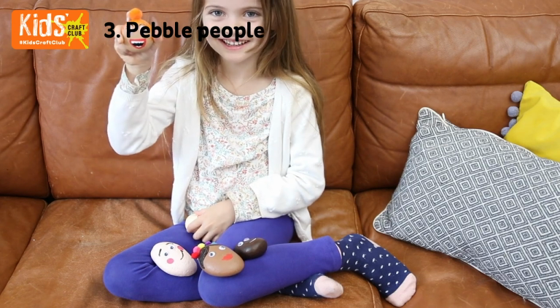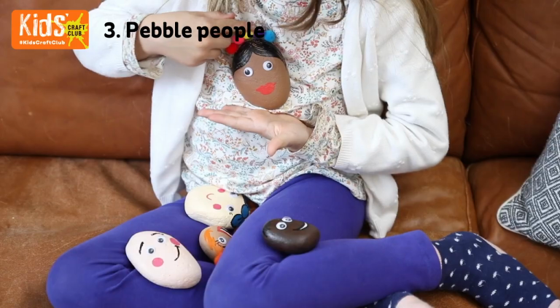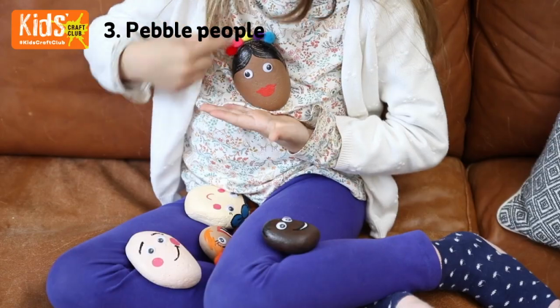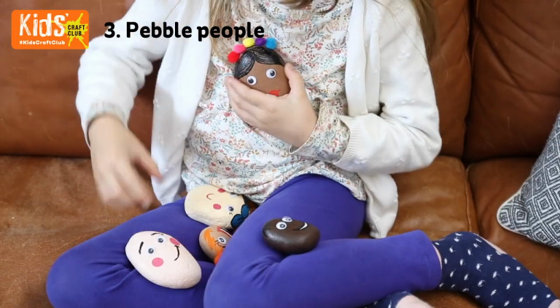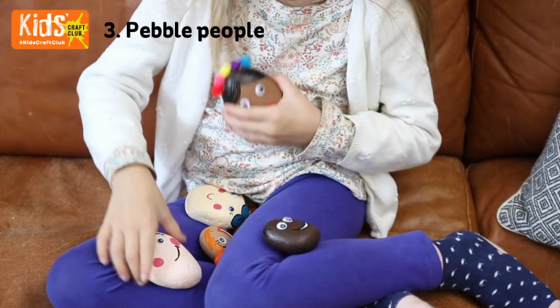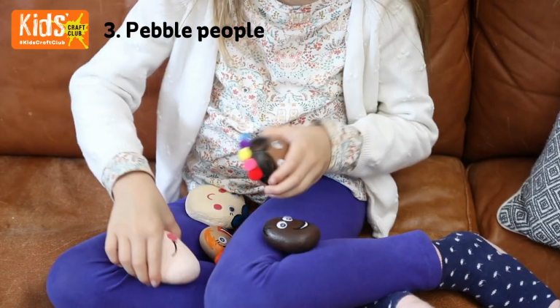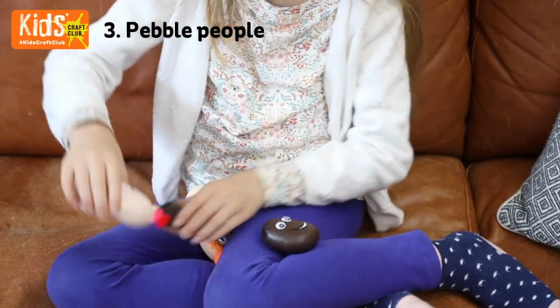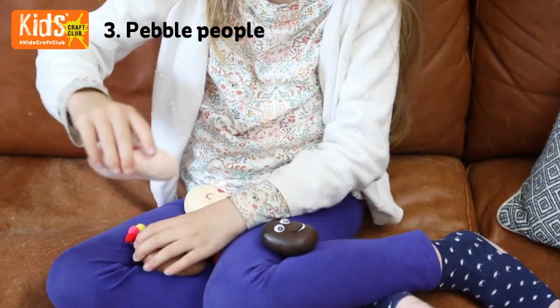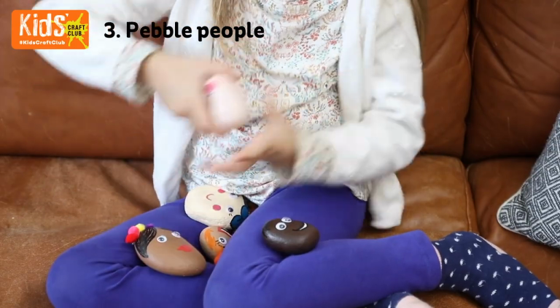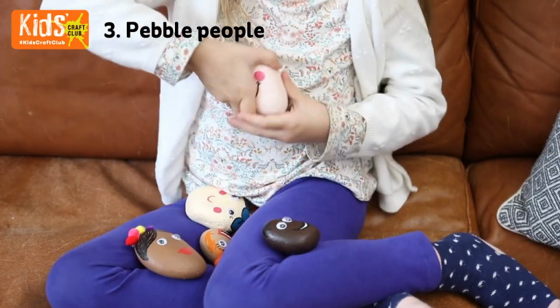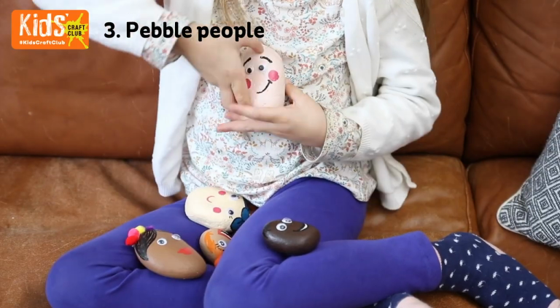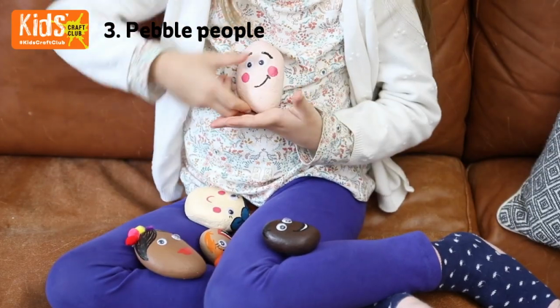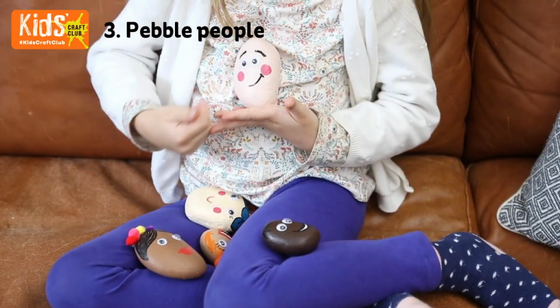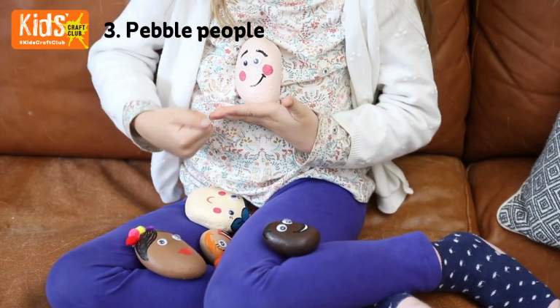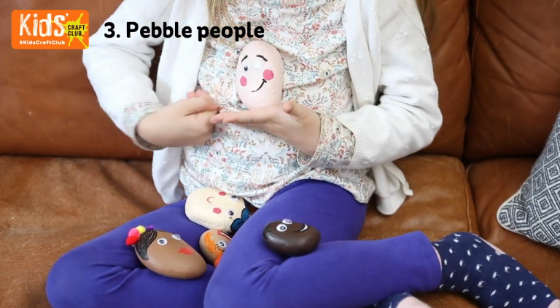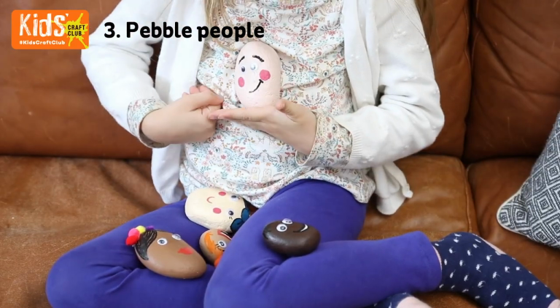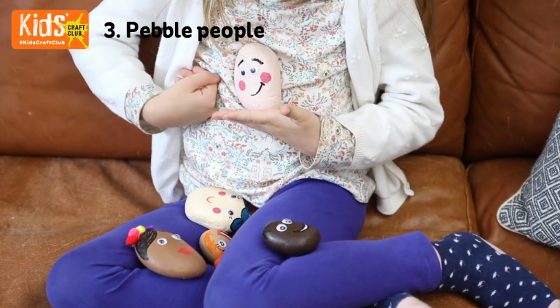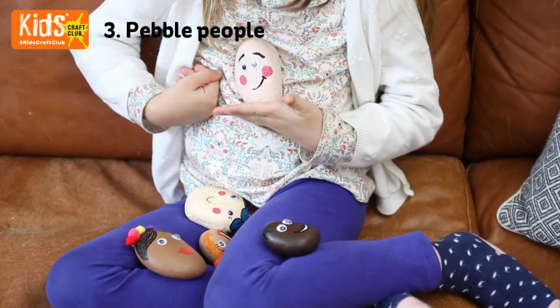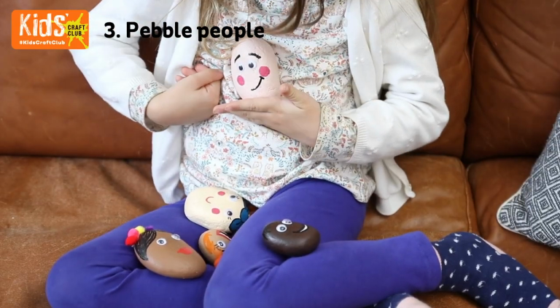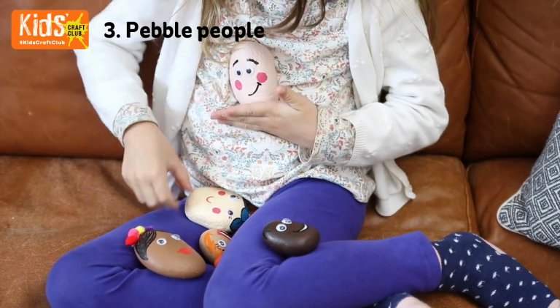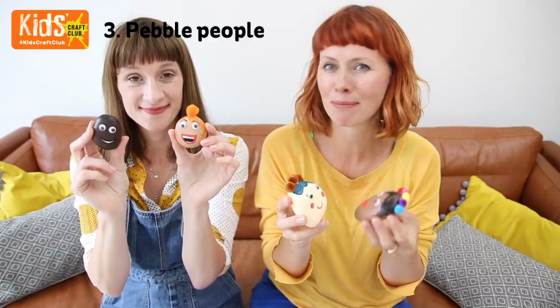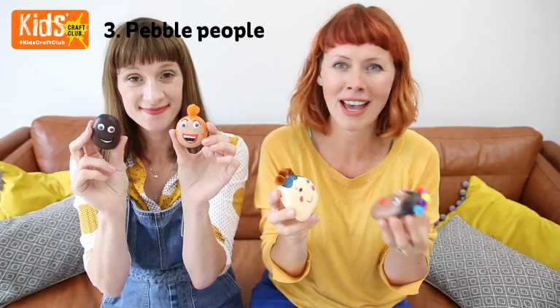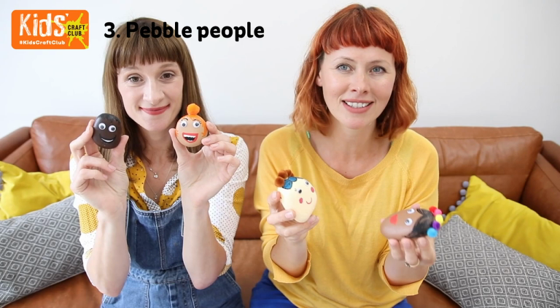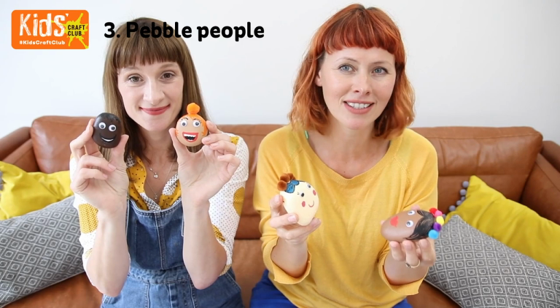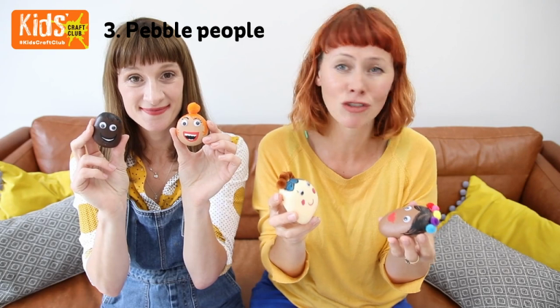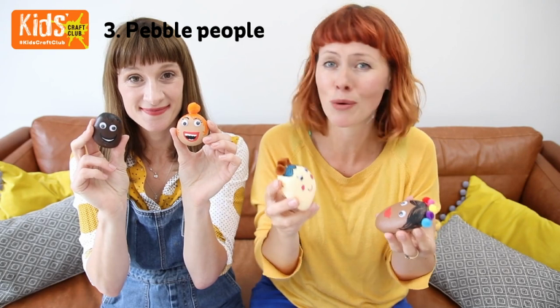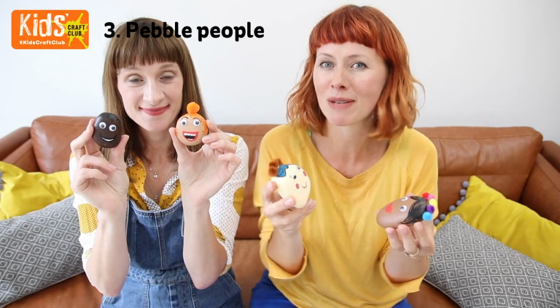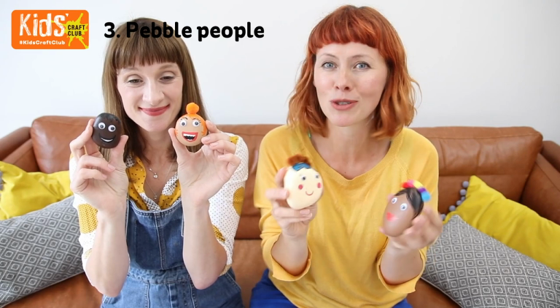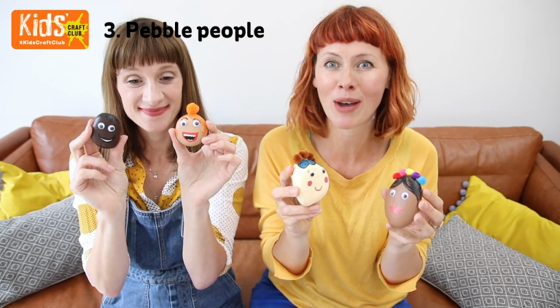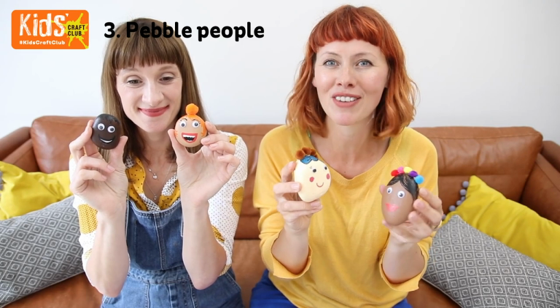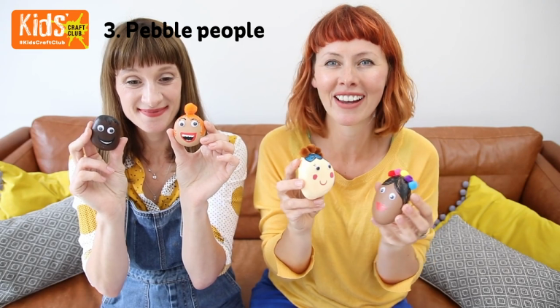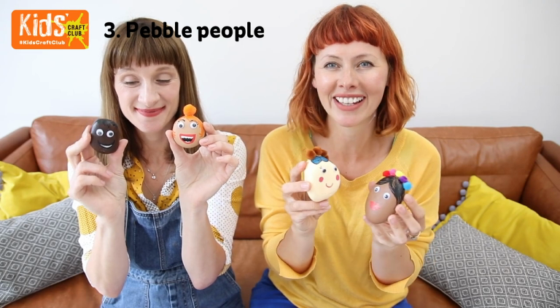You can make one of these for every single member of your family or your friends — pets, zoo animals, whatever you like.